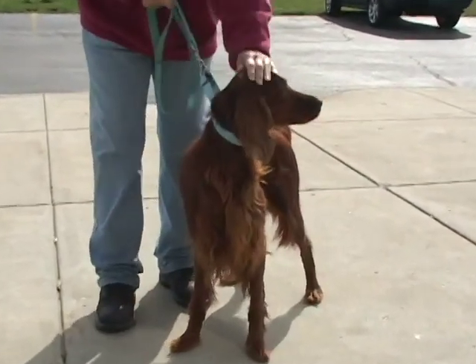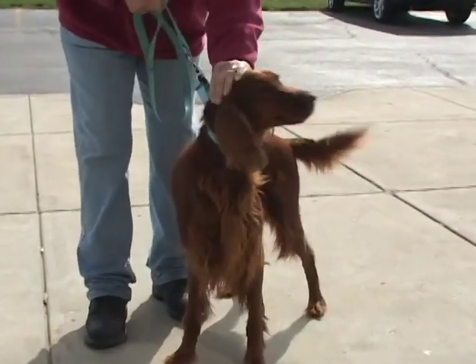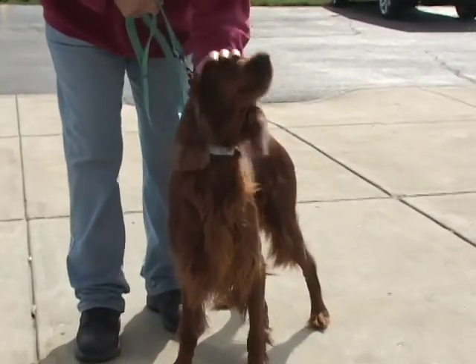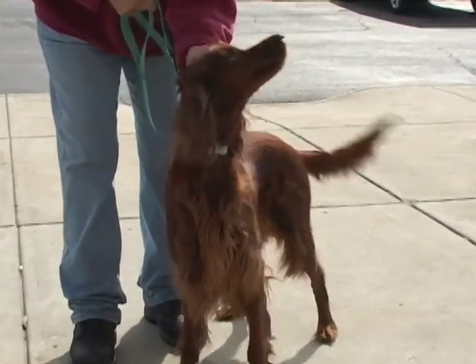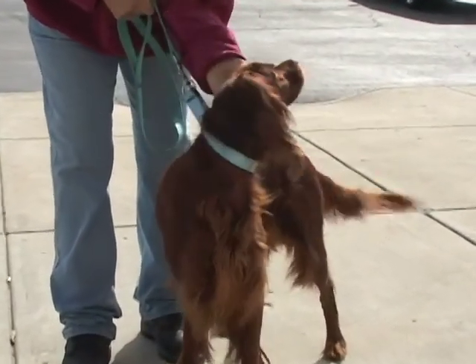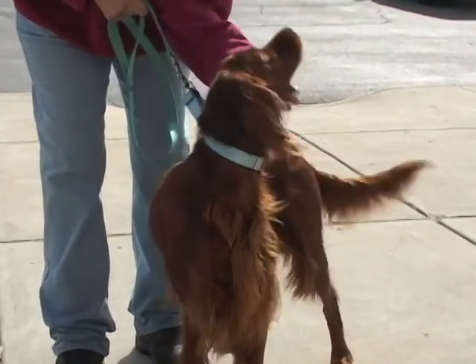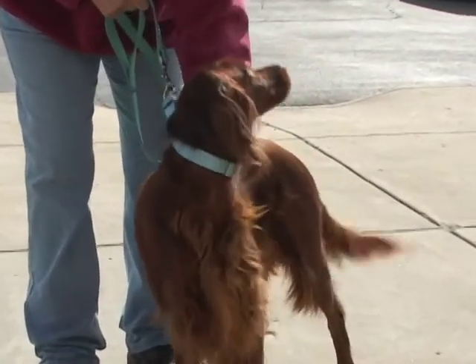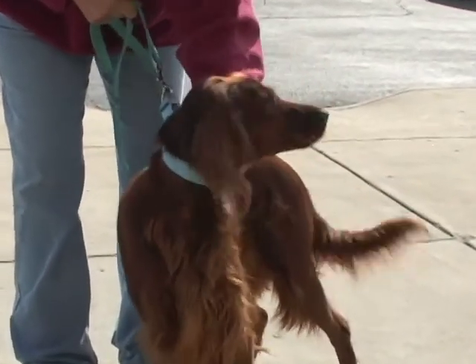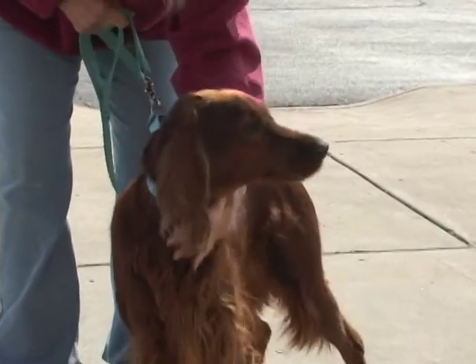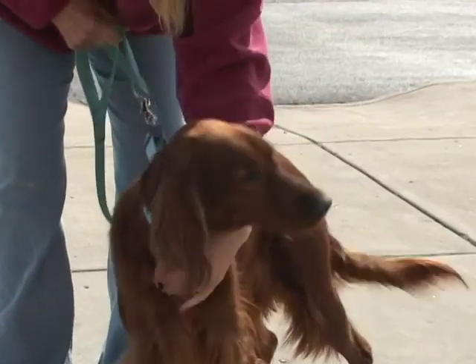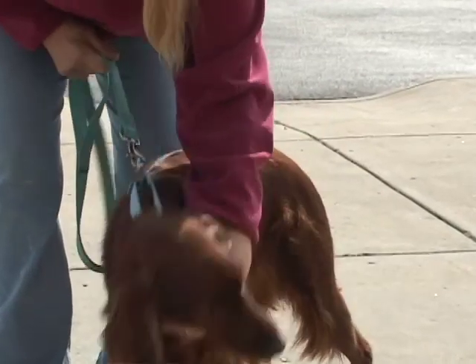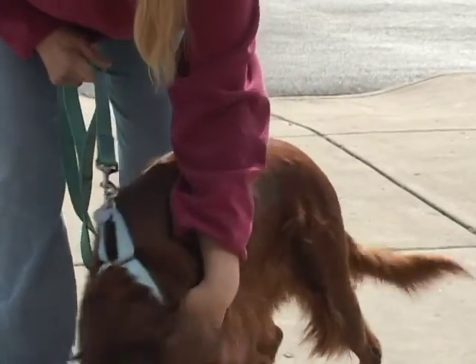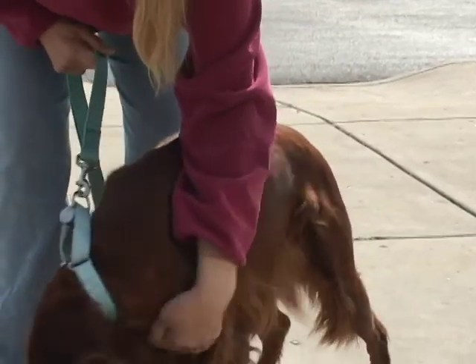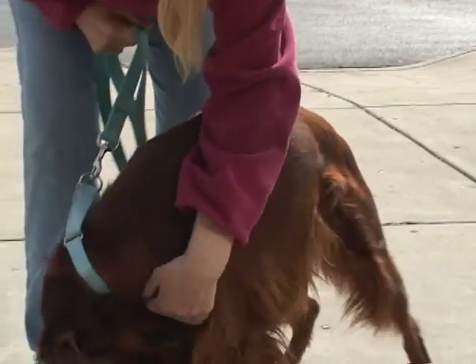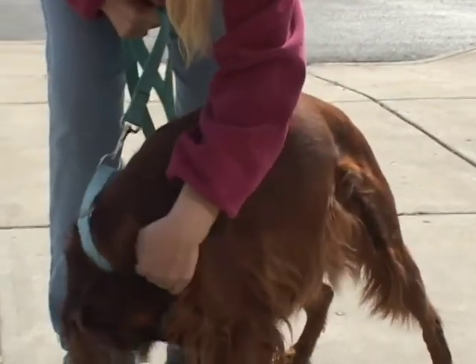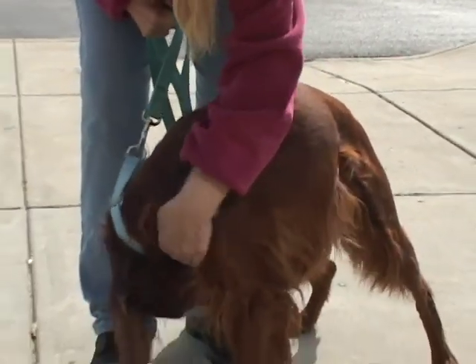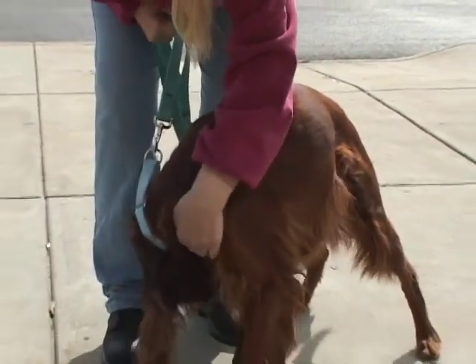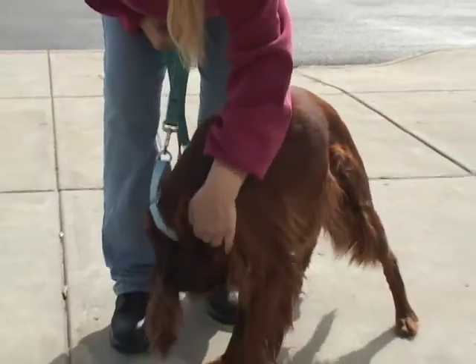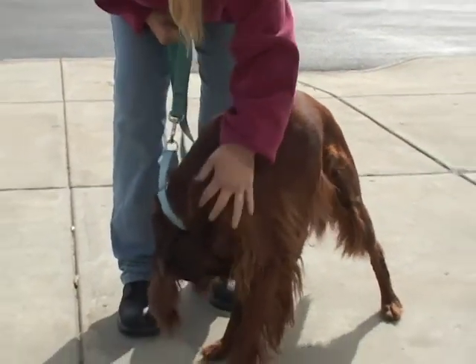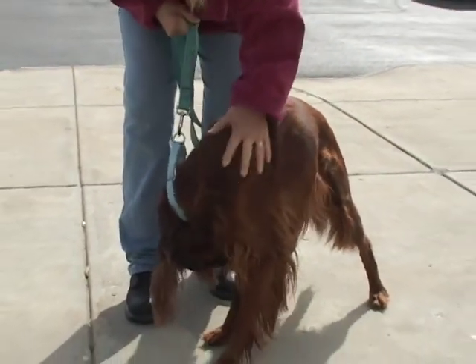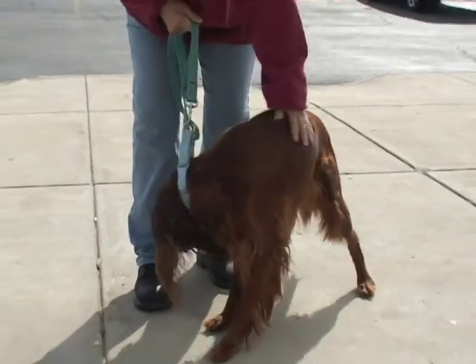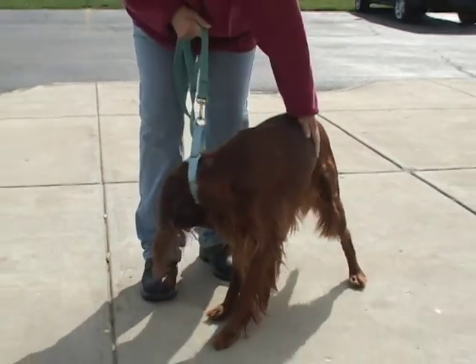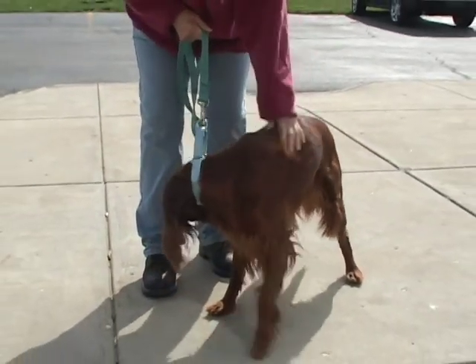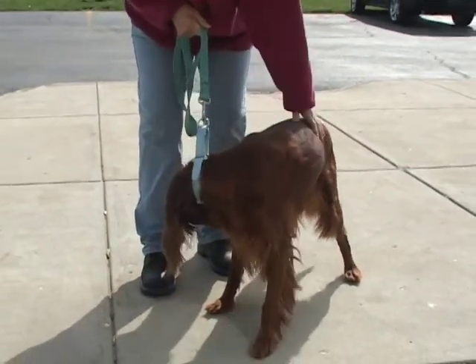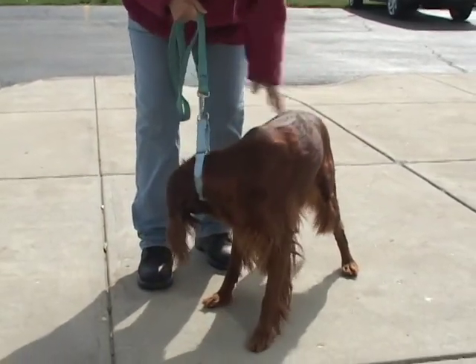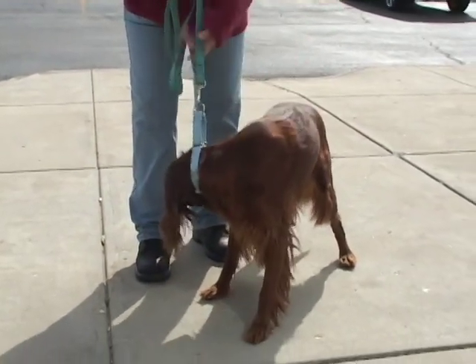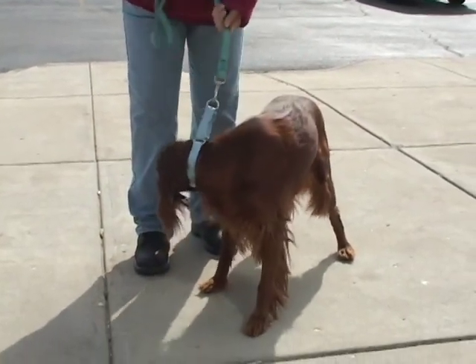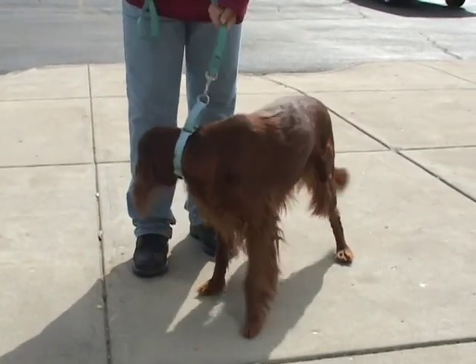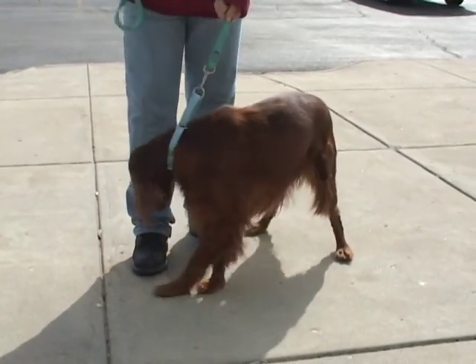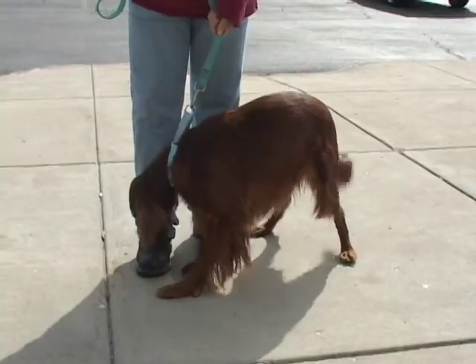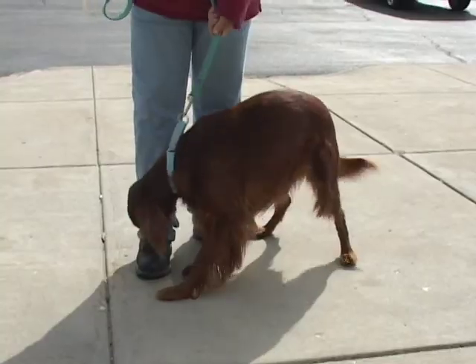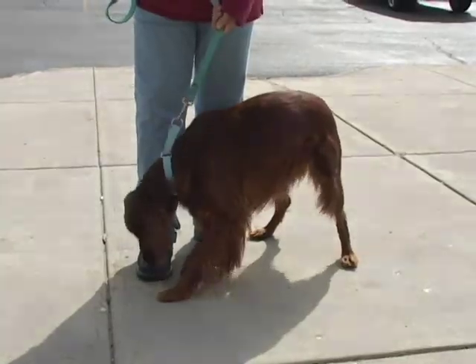She seems incredibly affectionate and she's absolutely lovely. I can't say anything else about this dog except that she apparently is just terrific. She's waiting for a home, and her name is Sandra Dee.